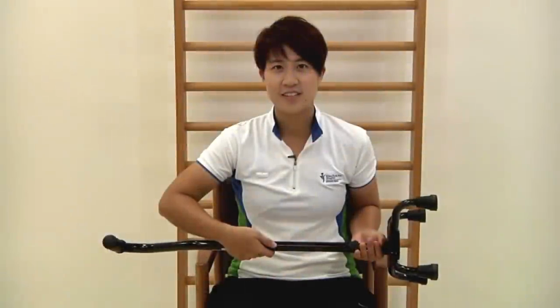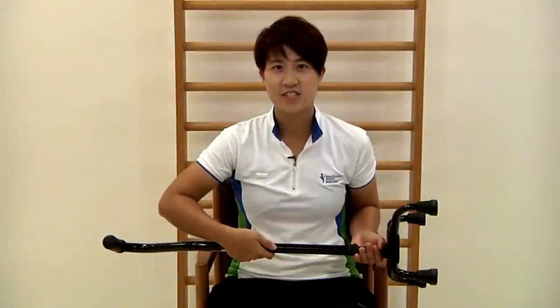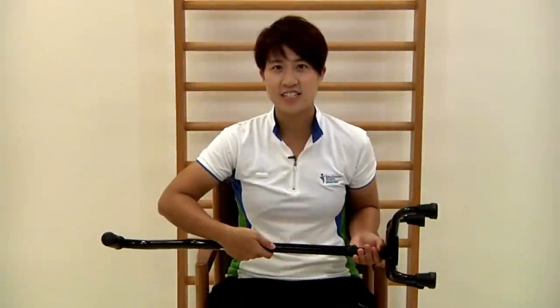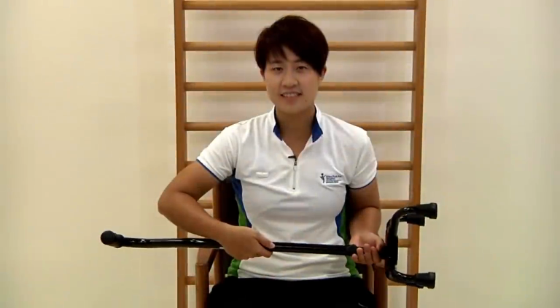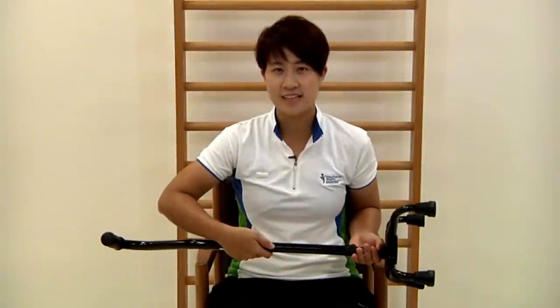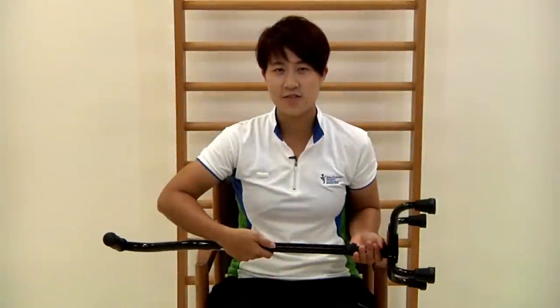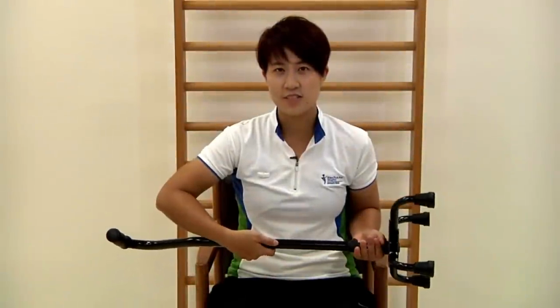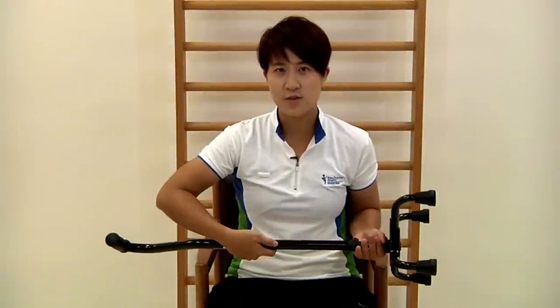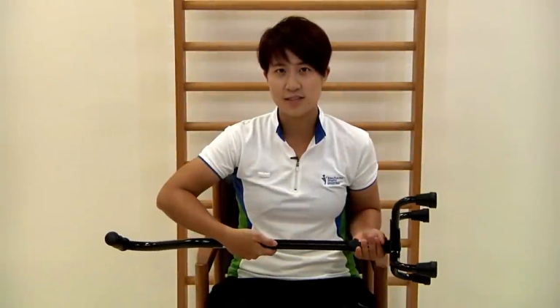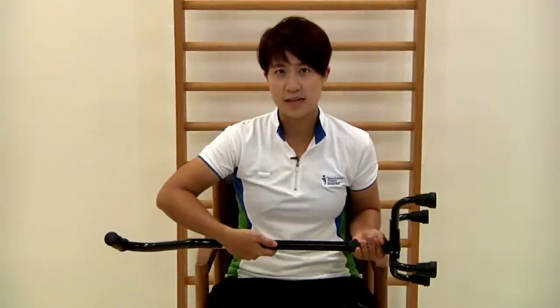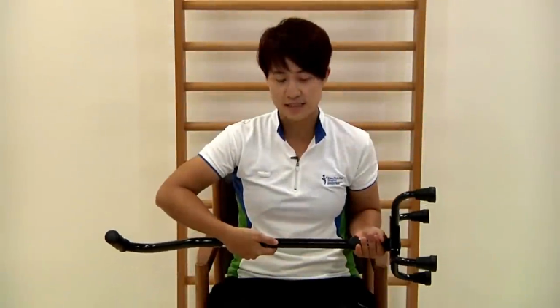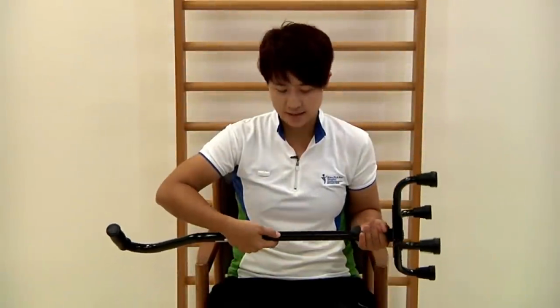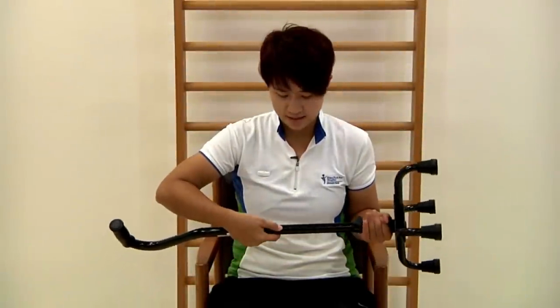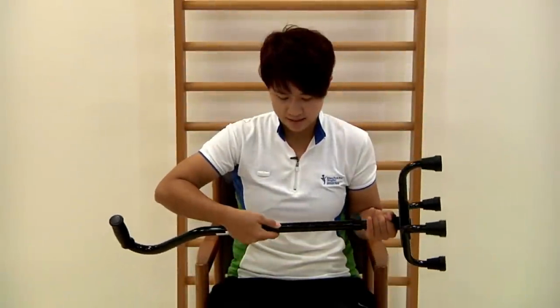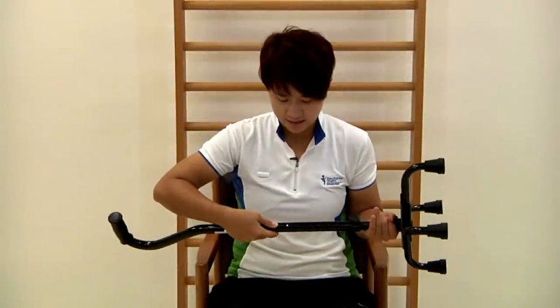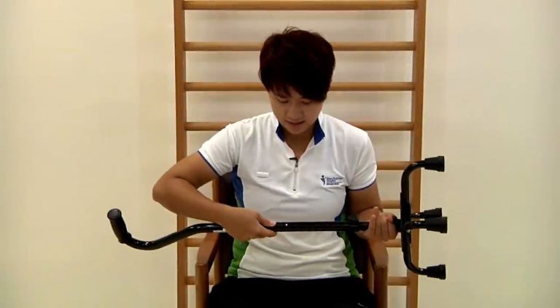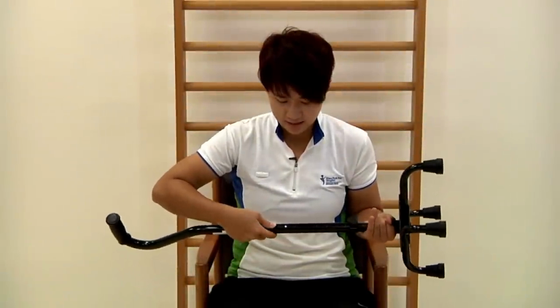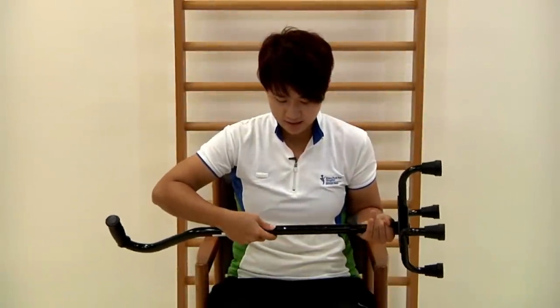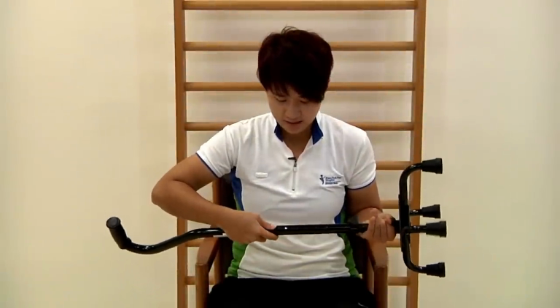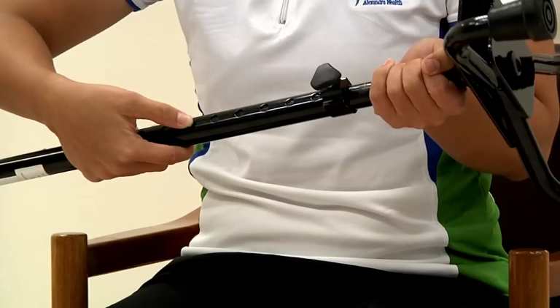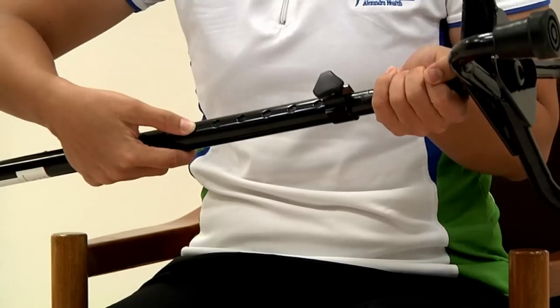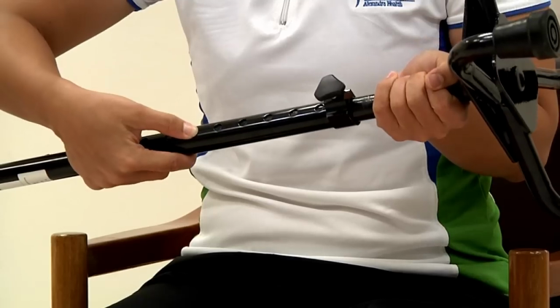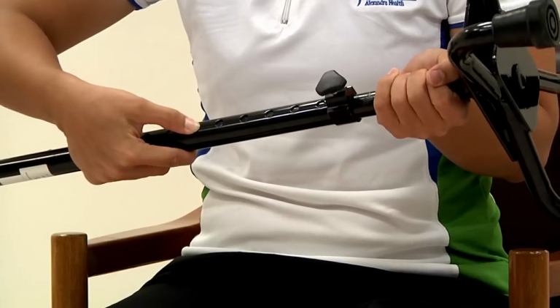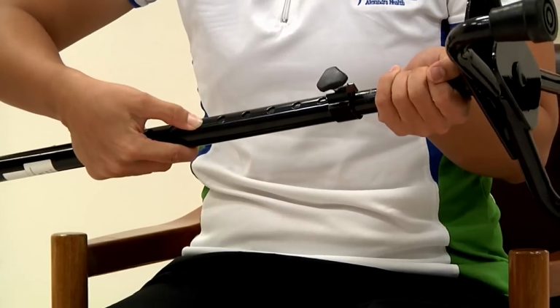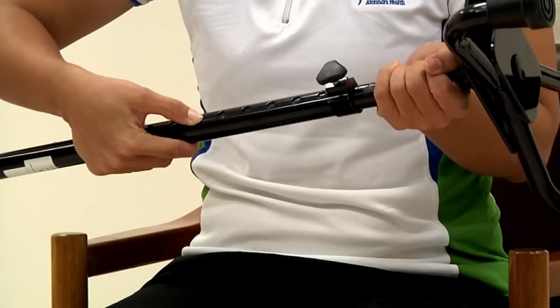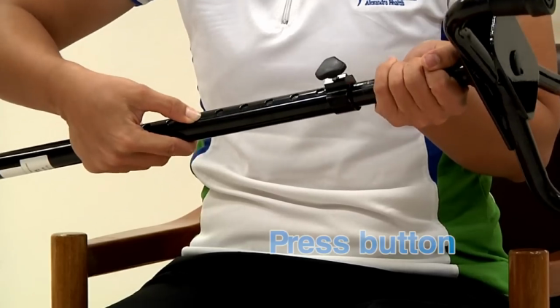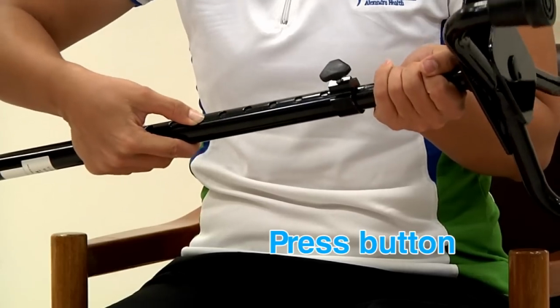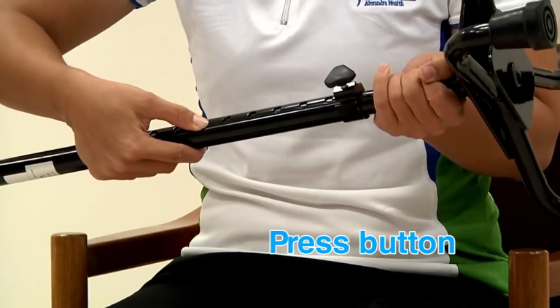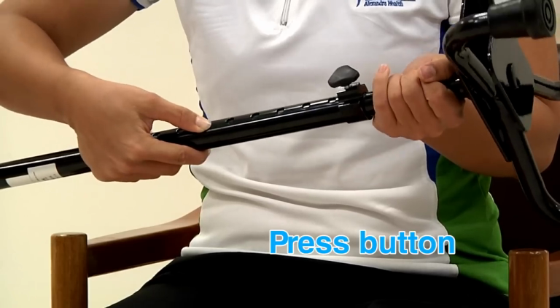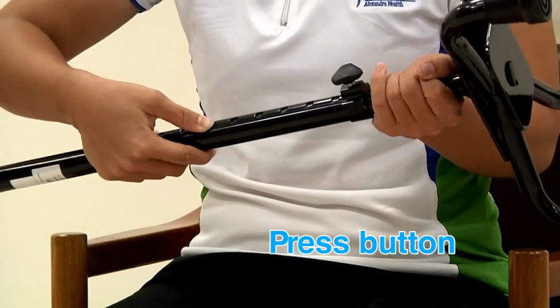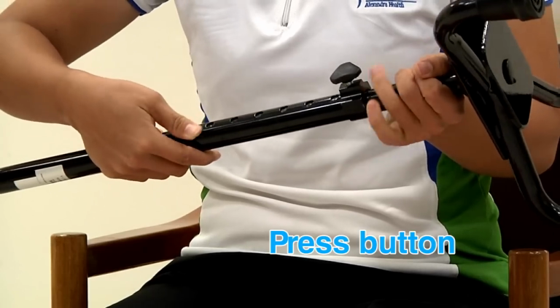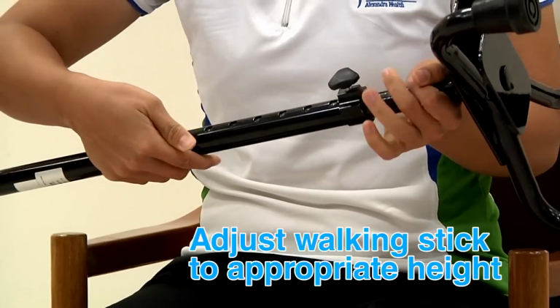To adjust the stick, first press the button and adjust the stick to the appropriate height.